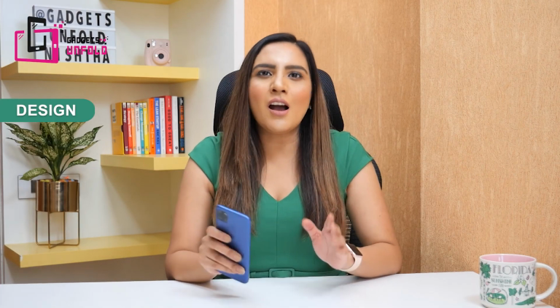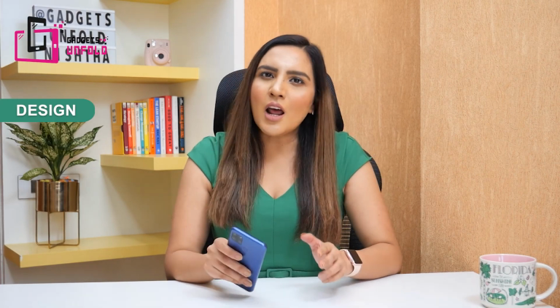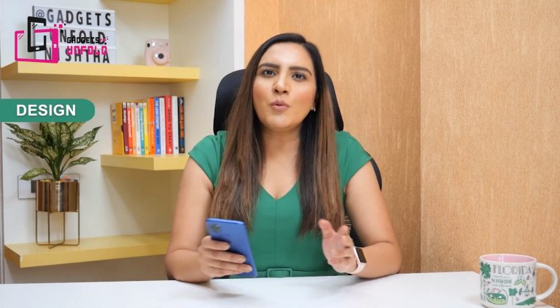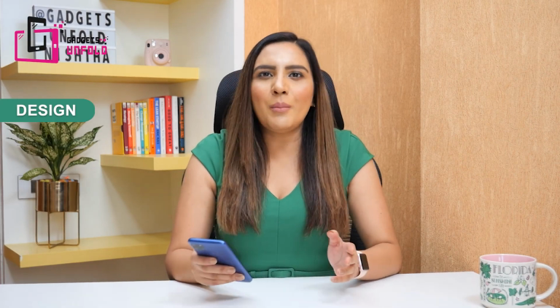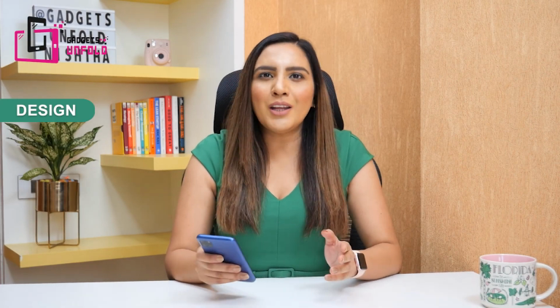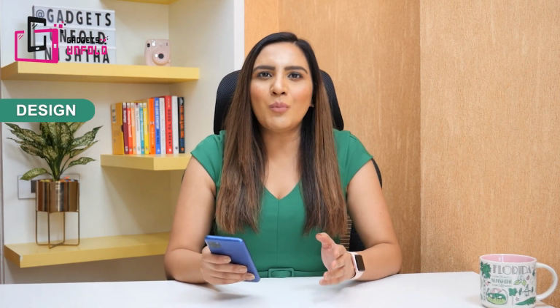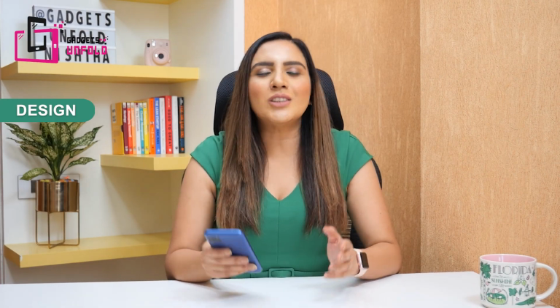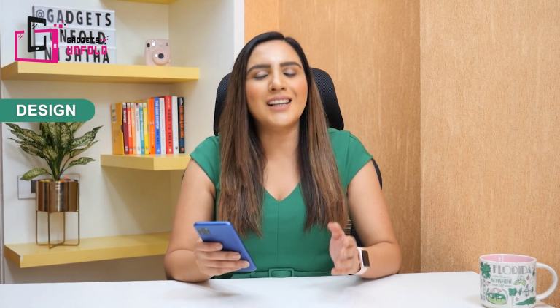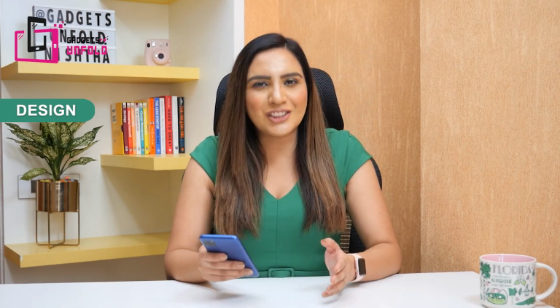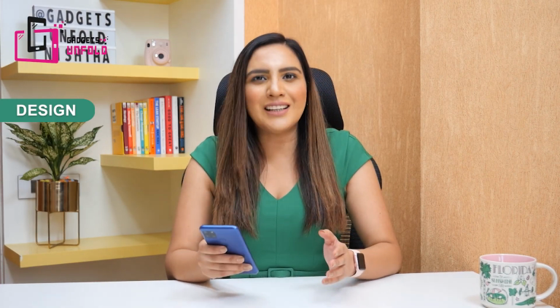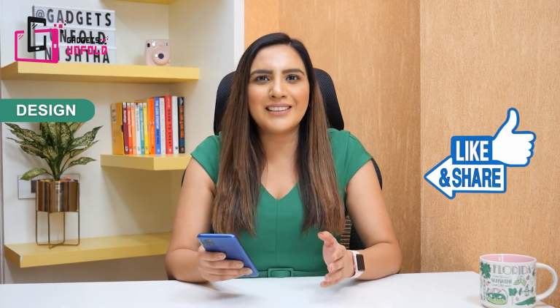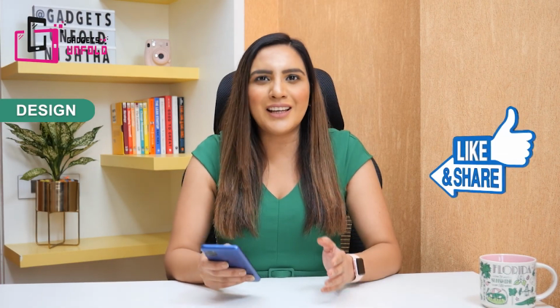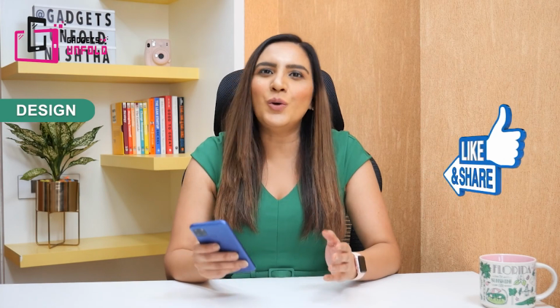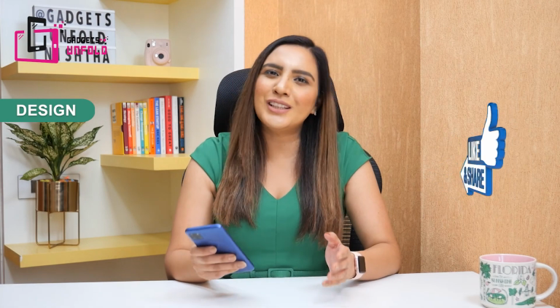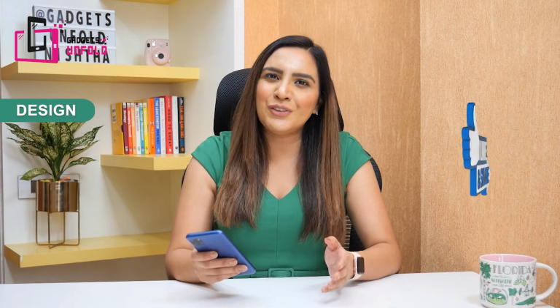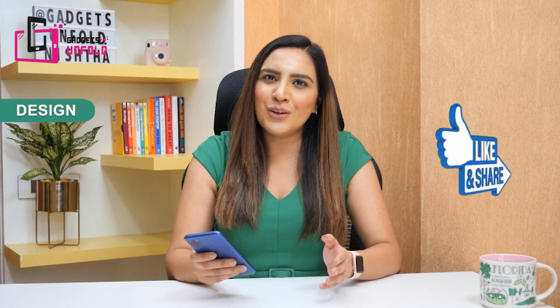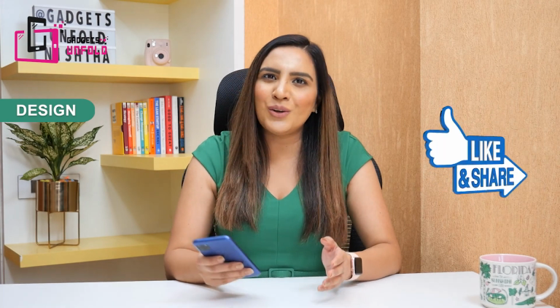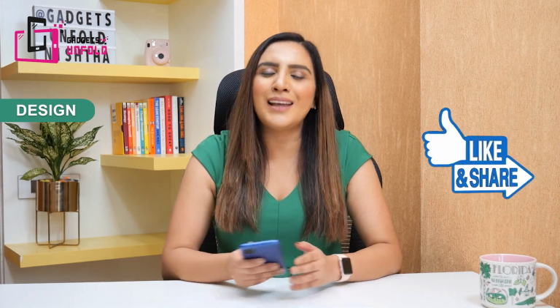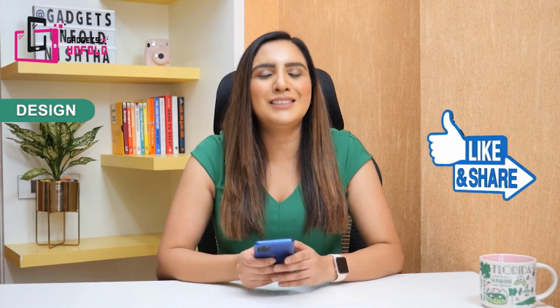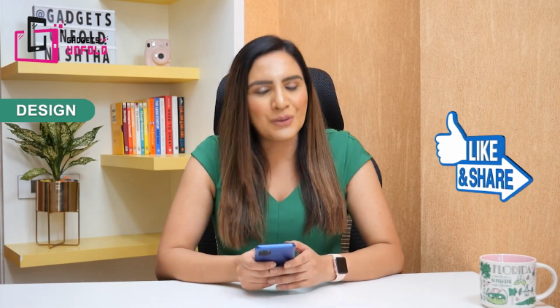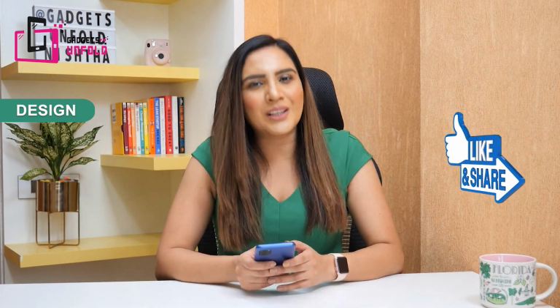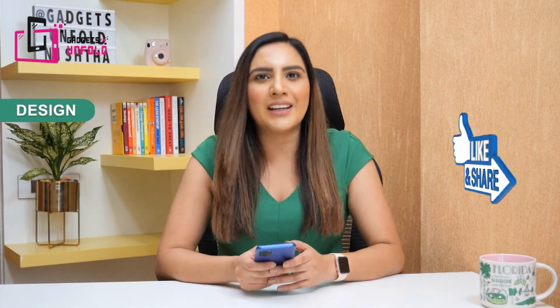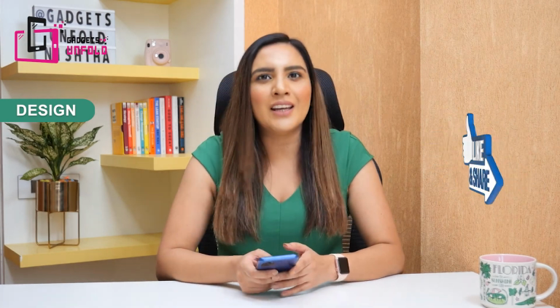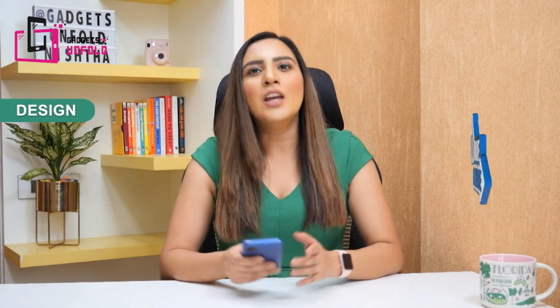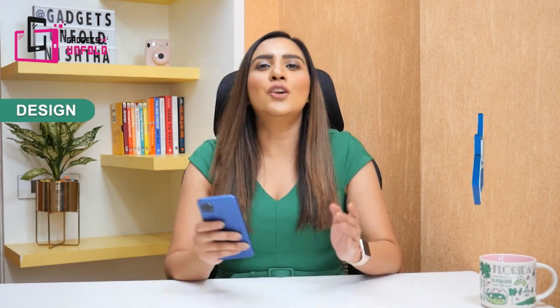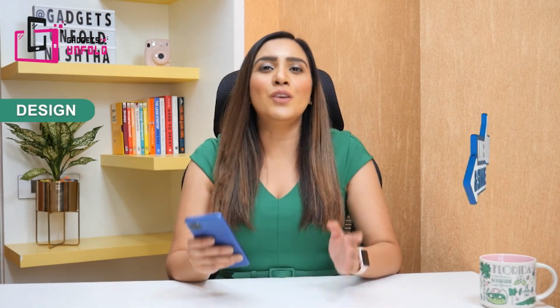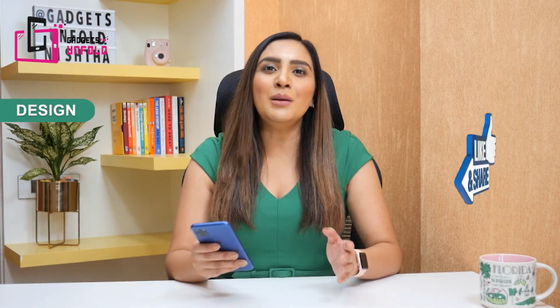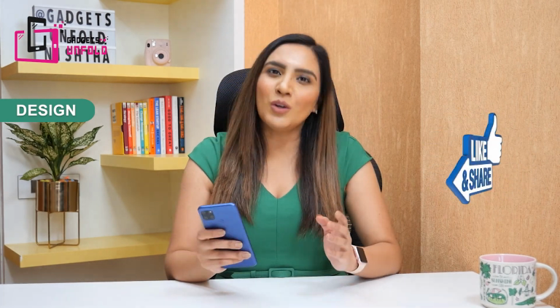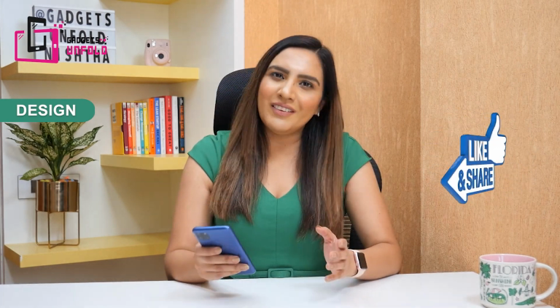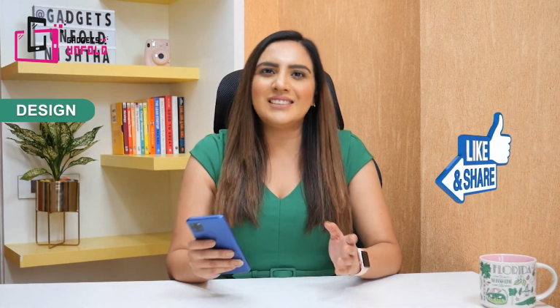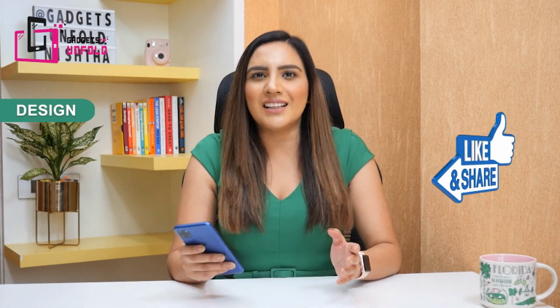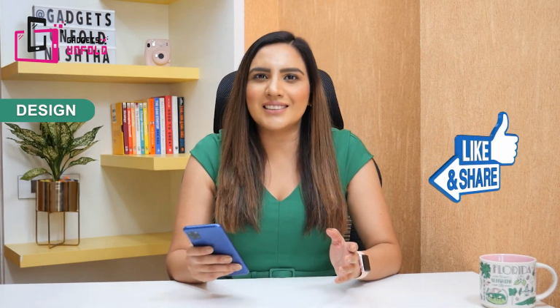If you like our unboxing, please do like this video — it really motivates us.